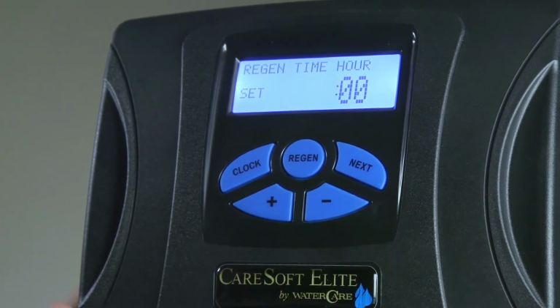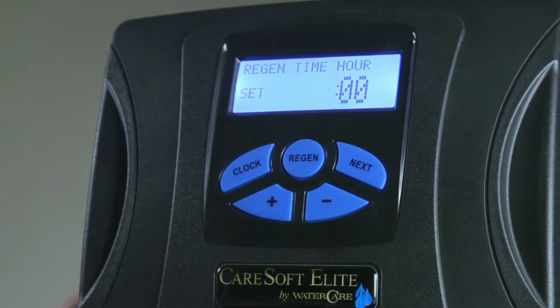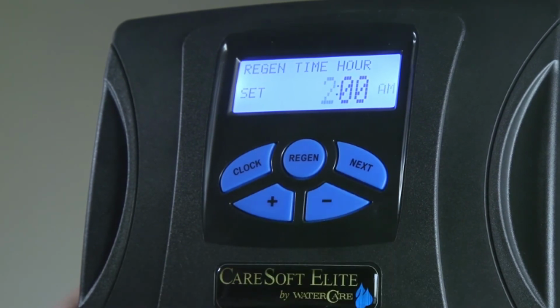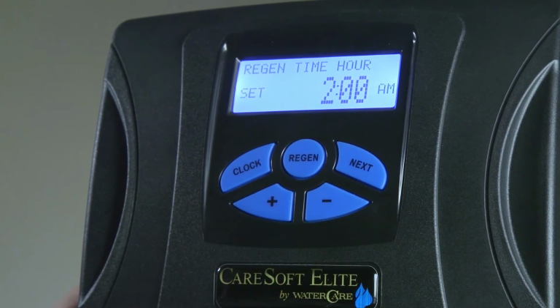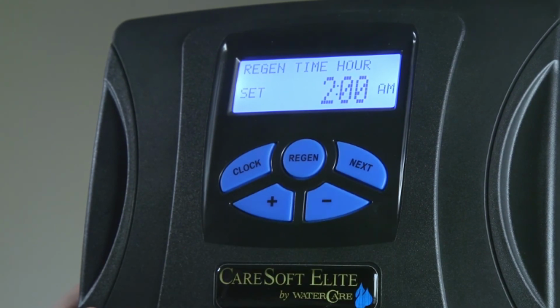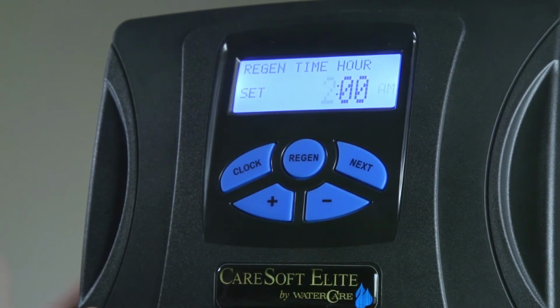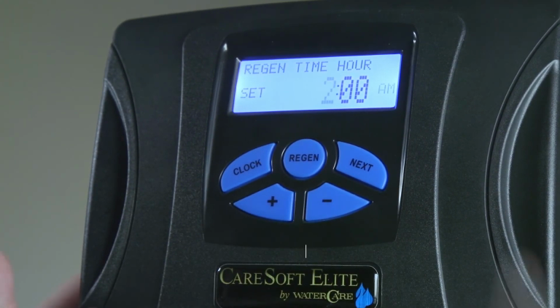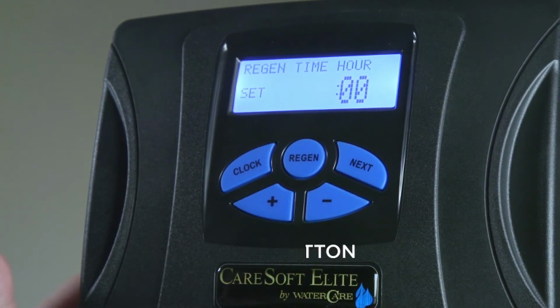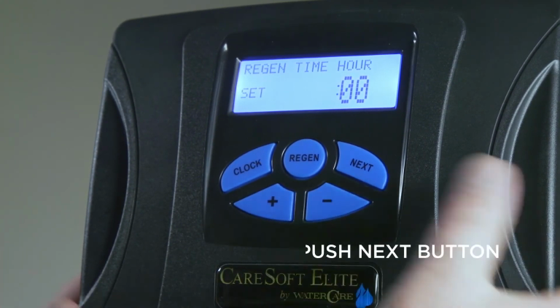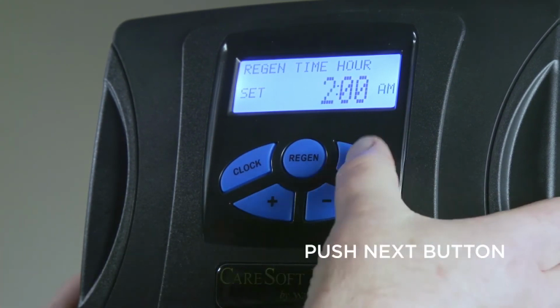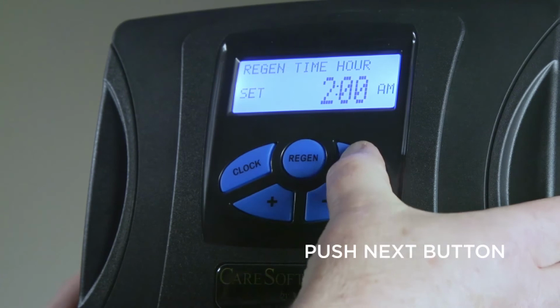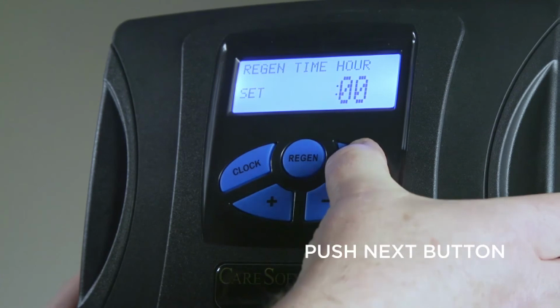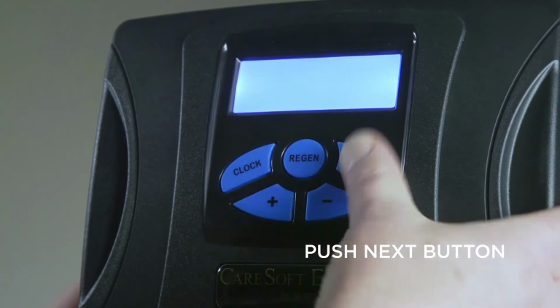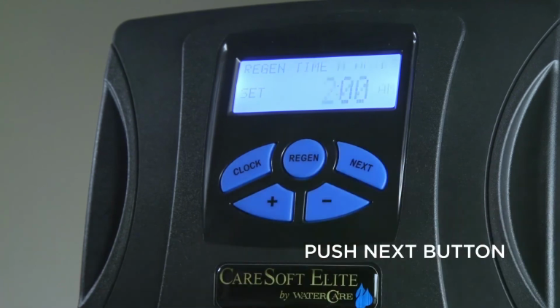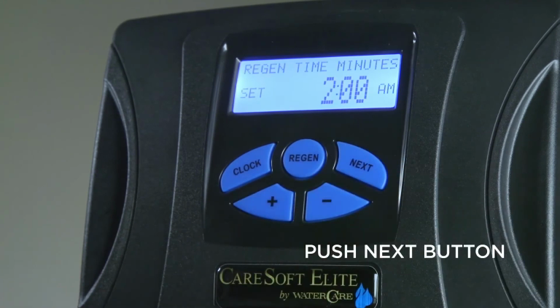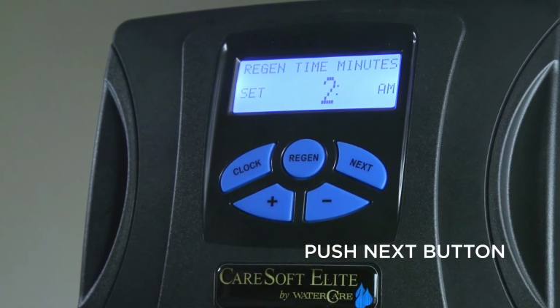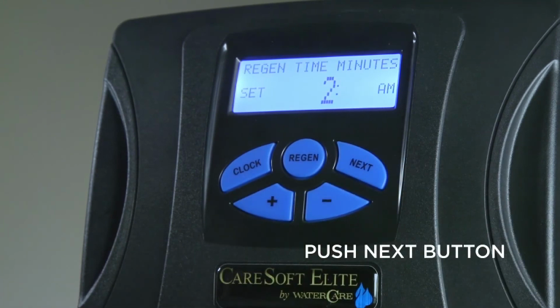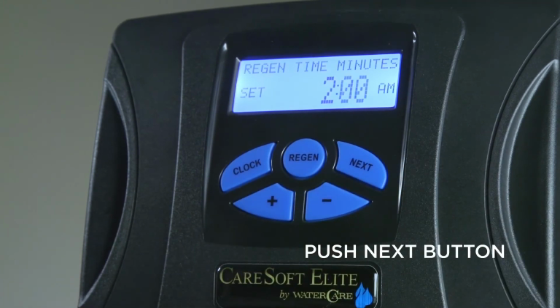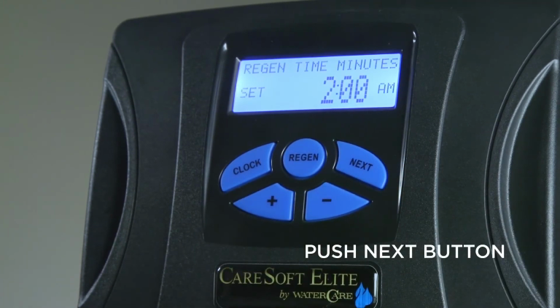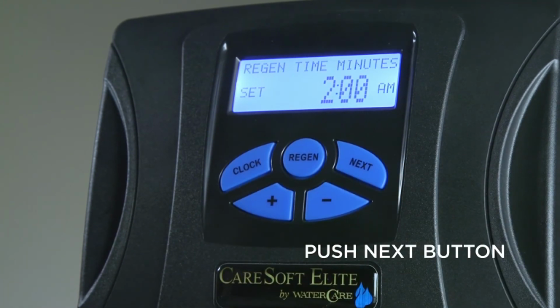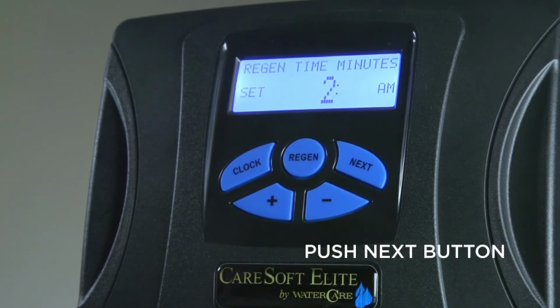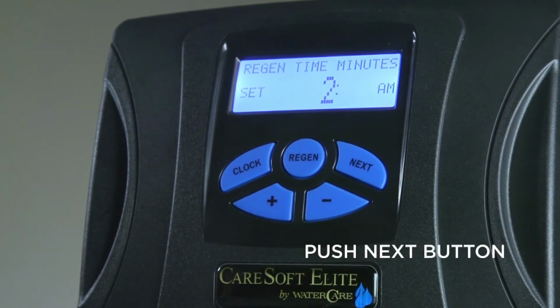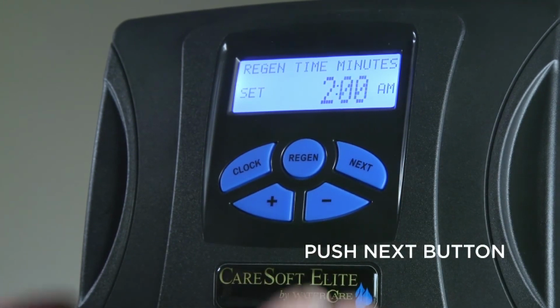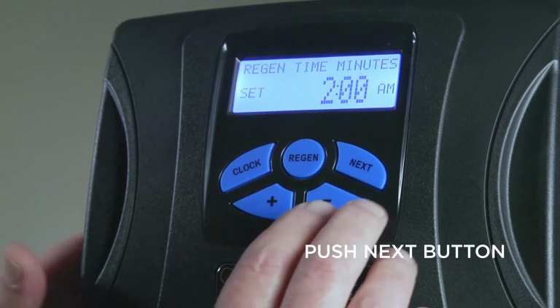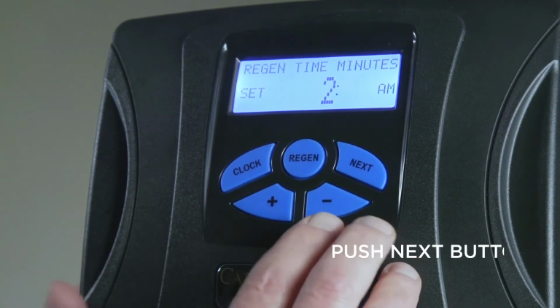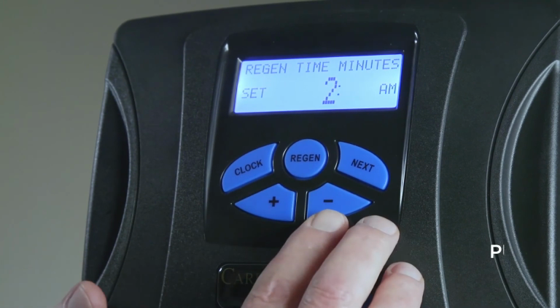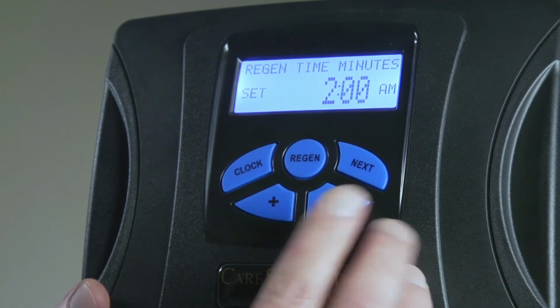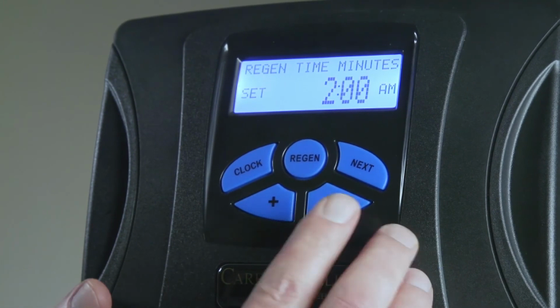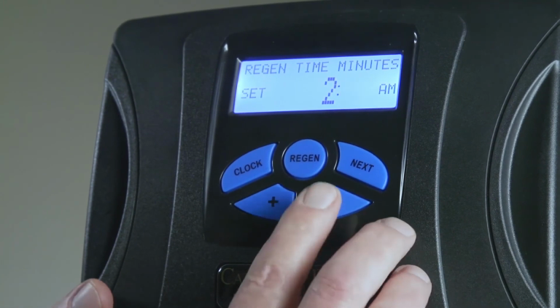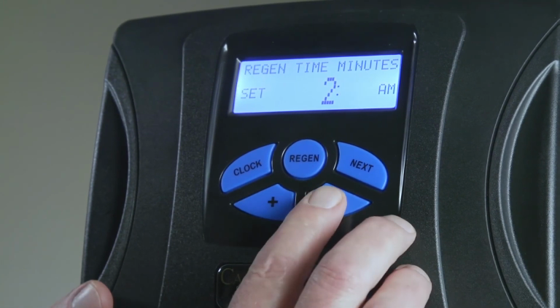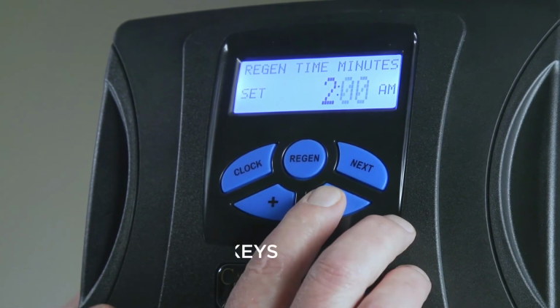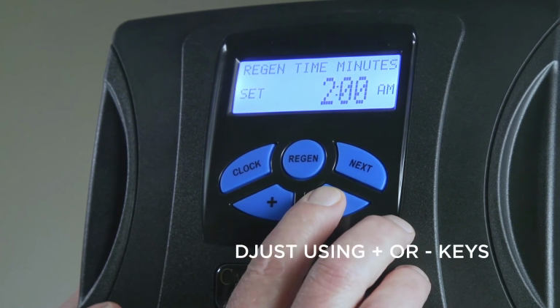Pushing the Next button will allow you to adjust the regeneration minutes using the plus and minus keys.